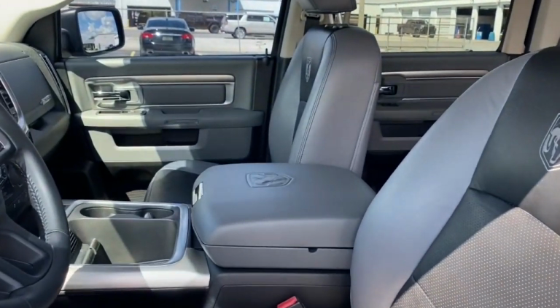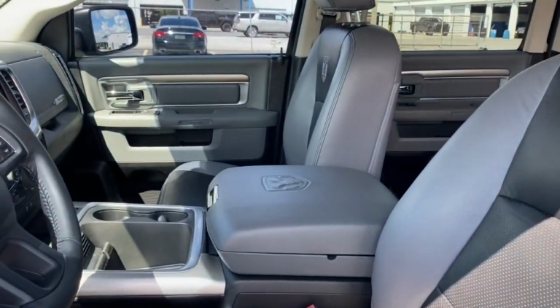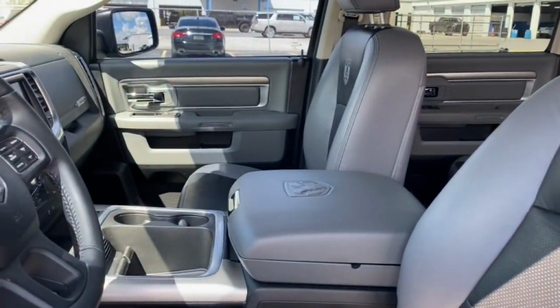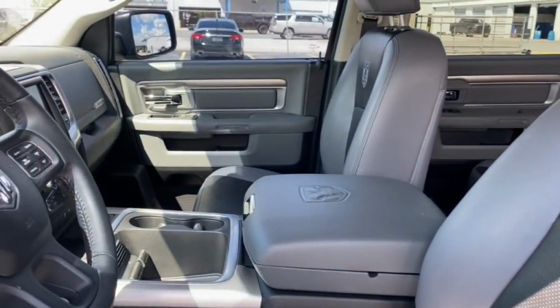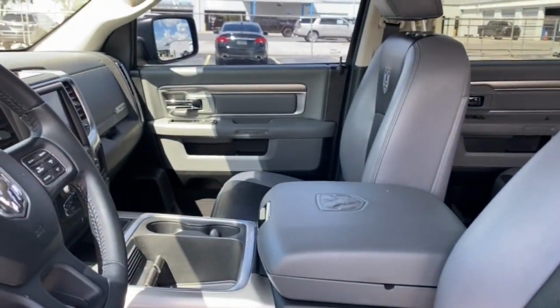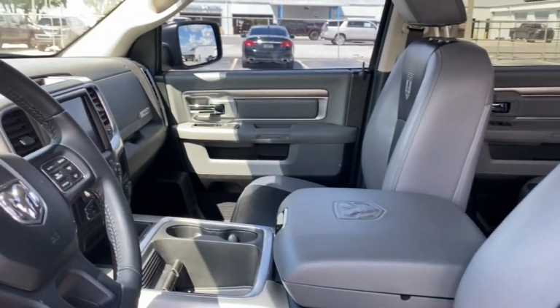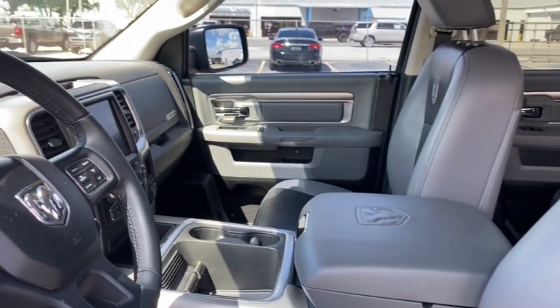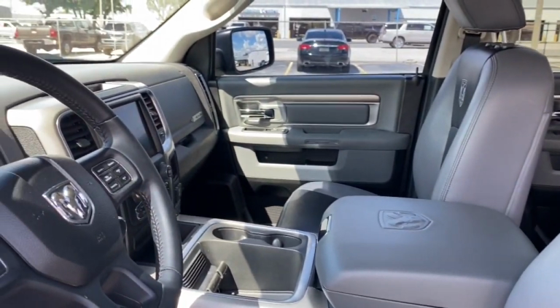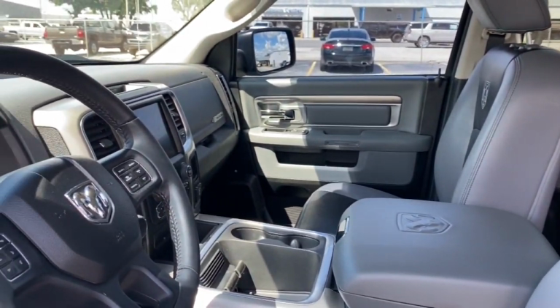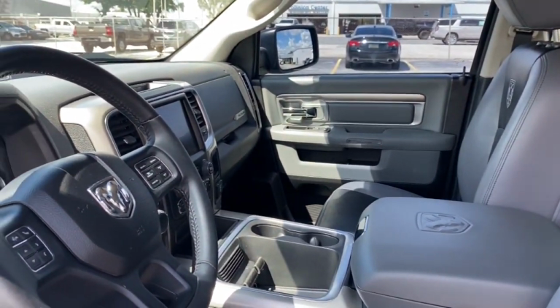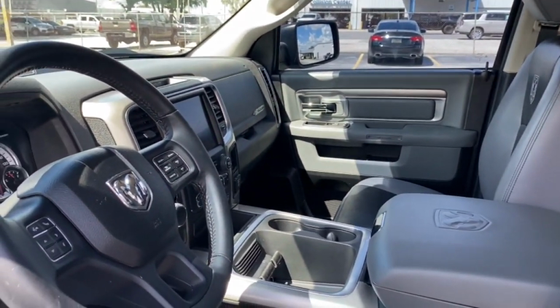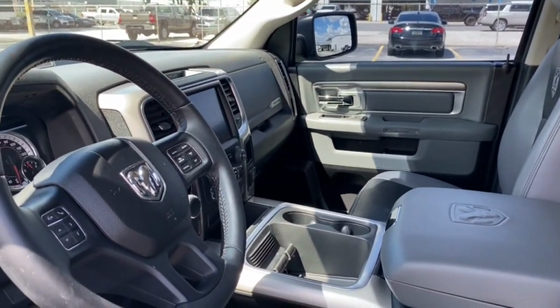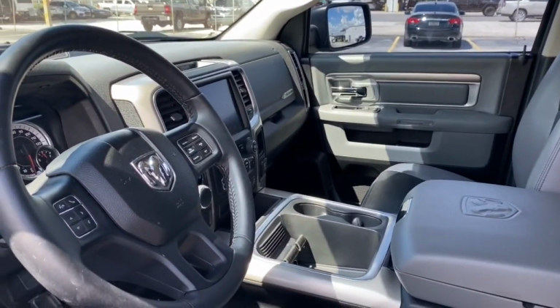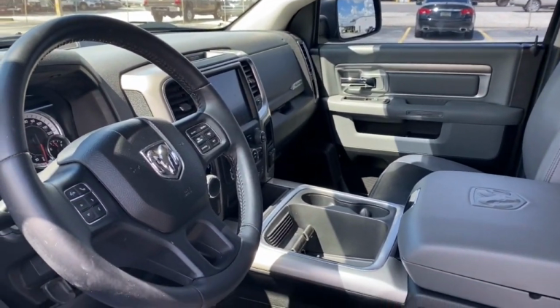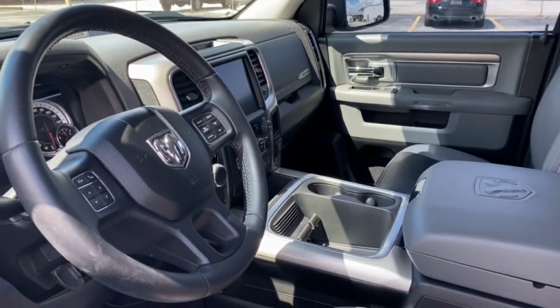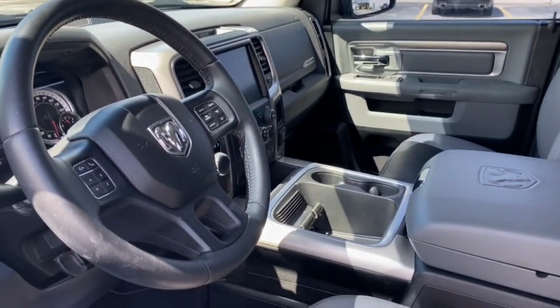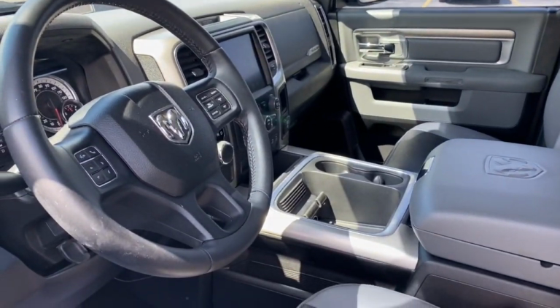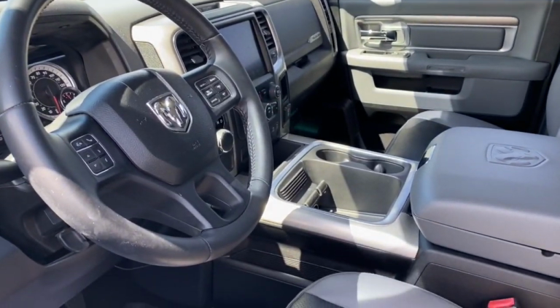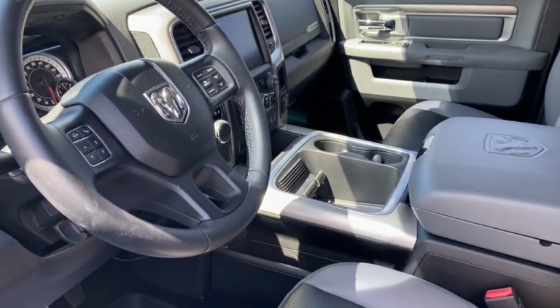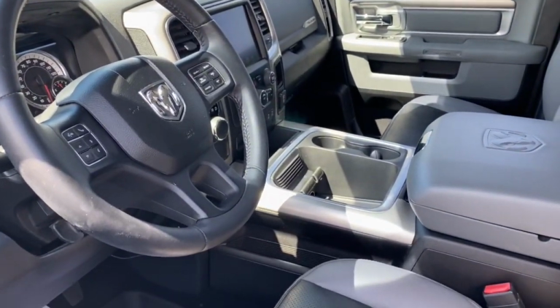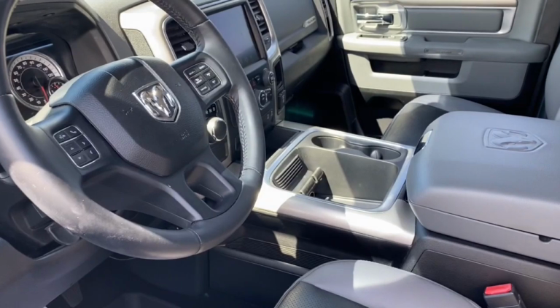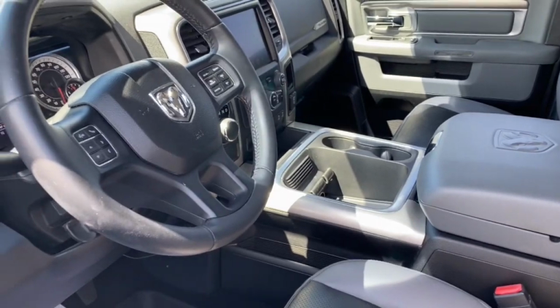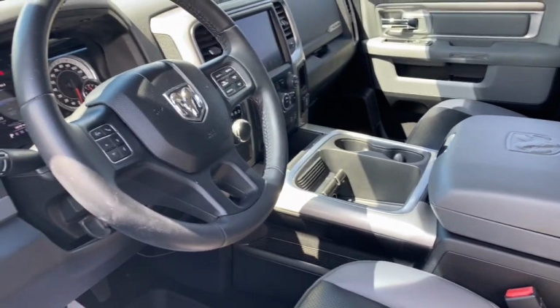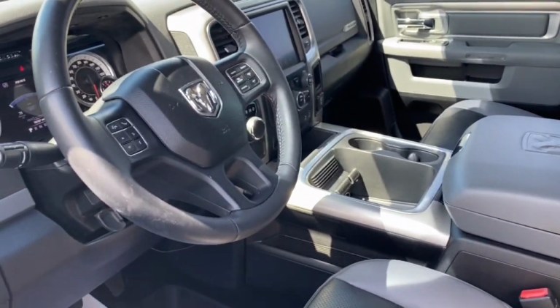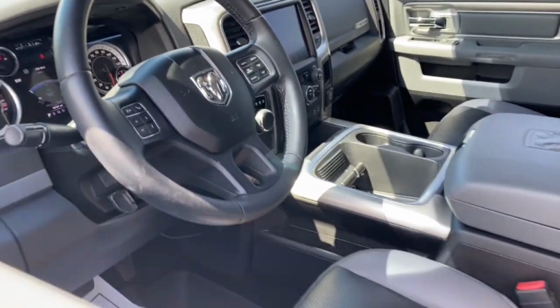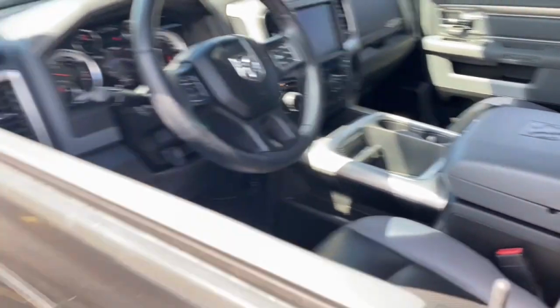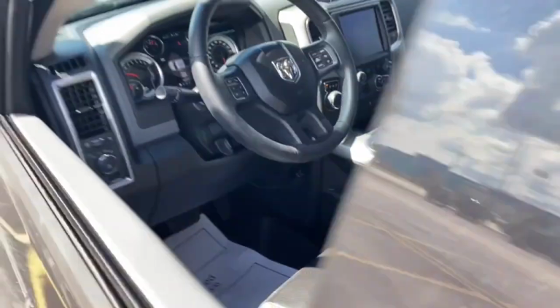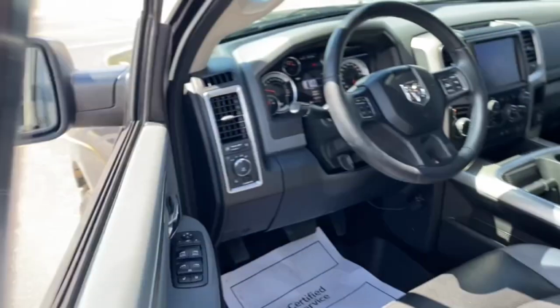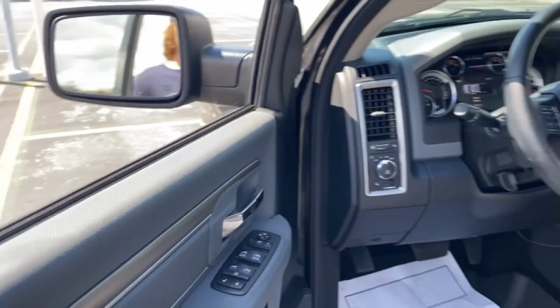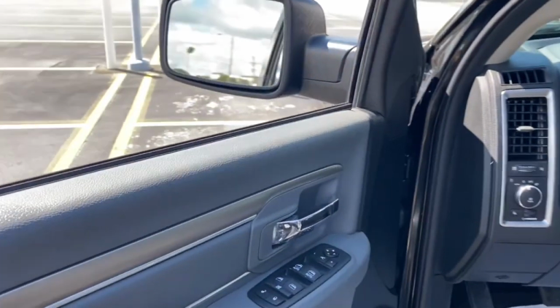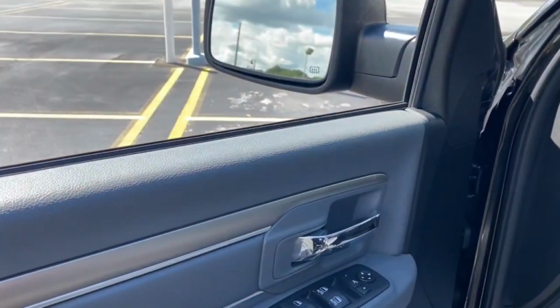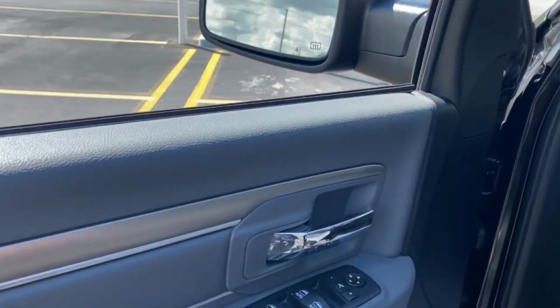8-cylinder engine. Control the controllables in the strong, dependable, and comfortable Ram 1500. Test drive it today.